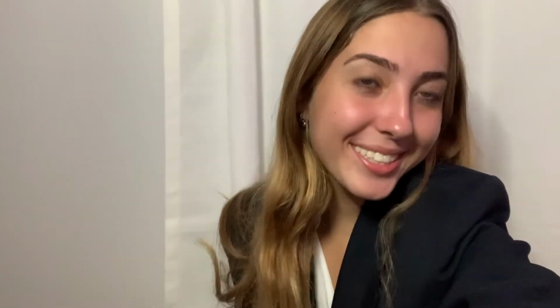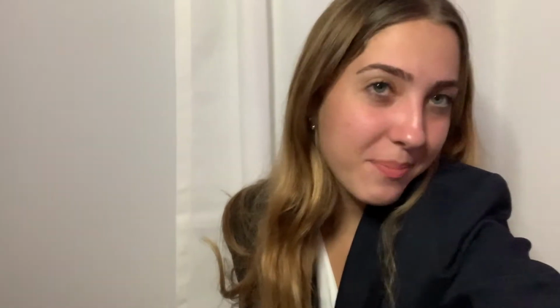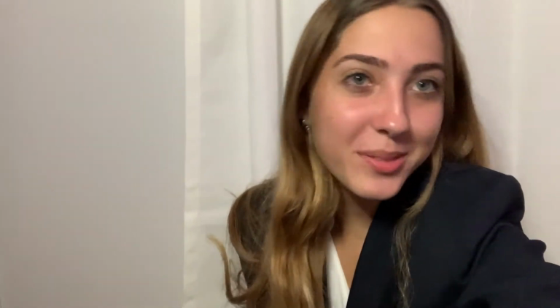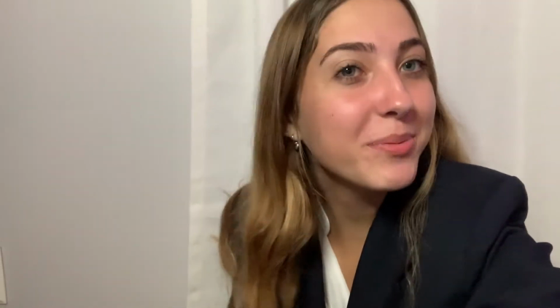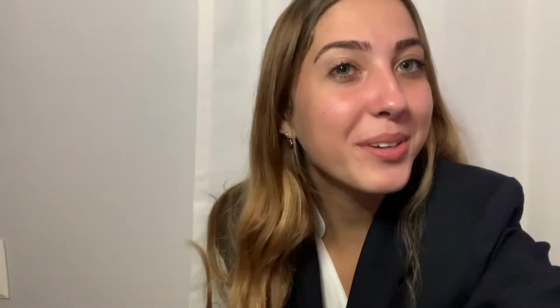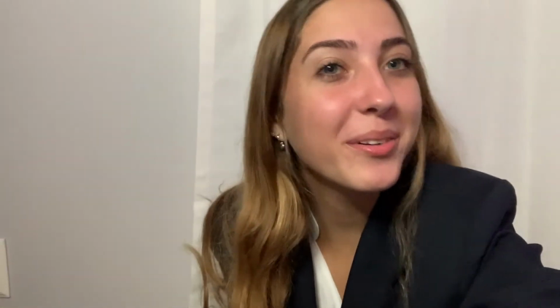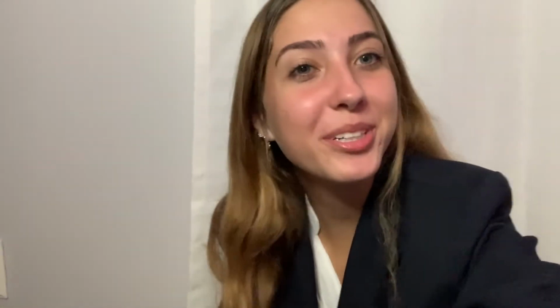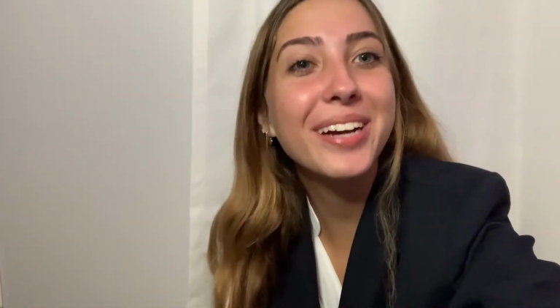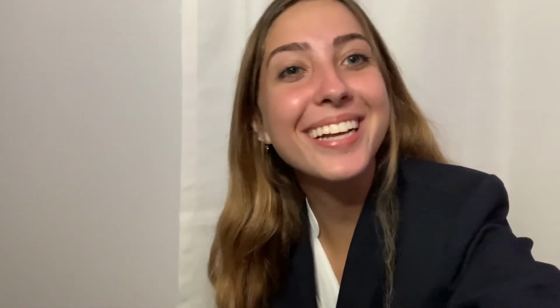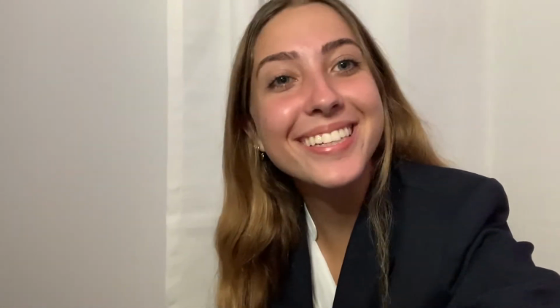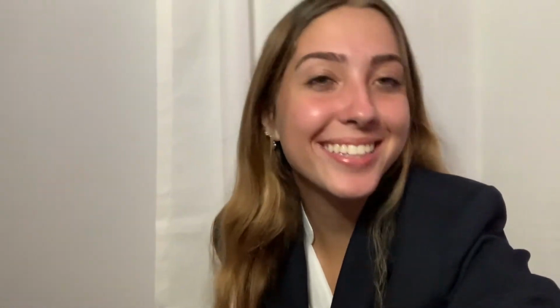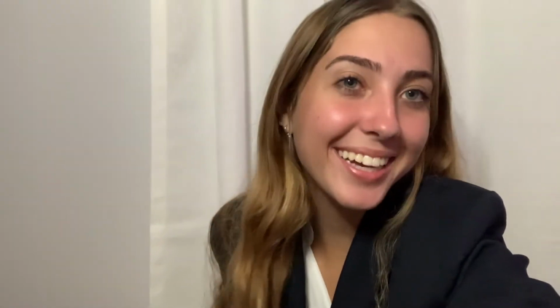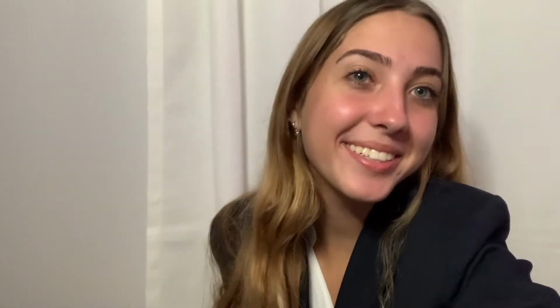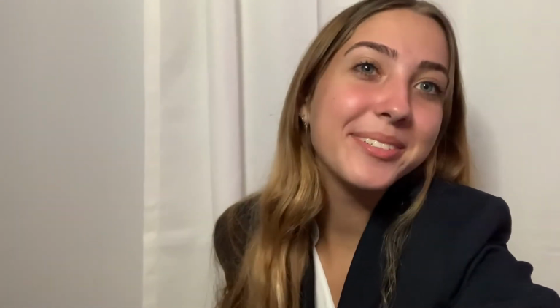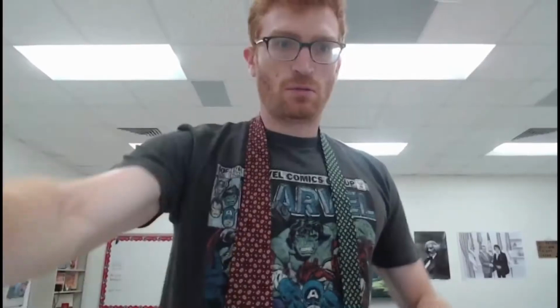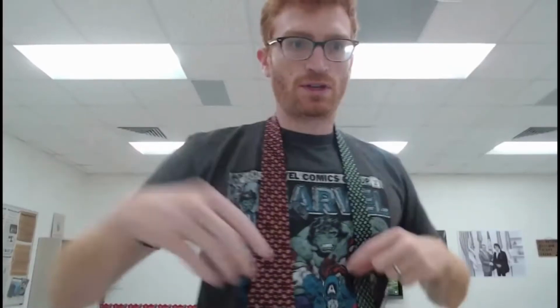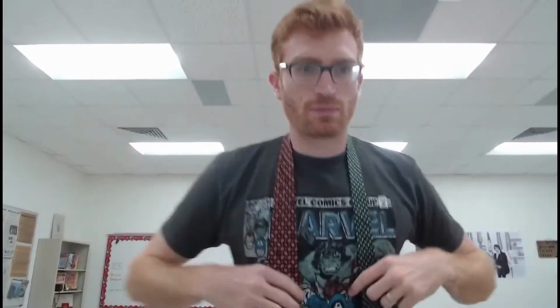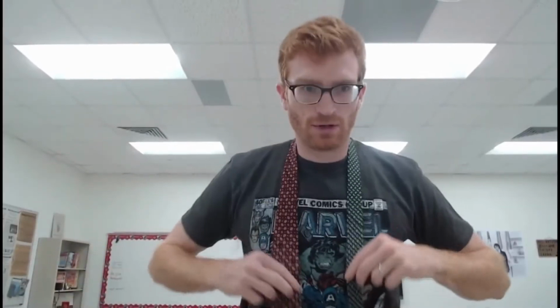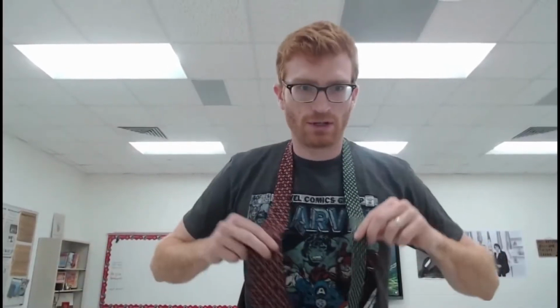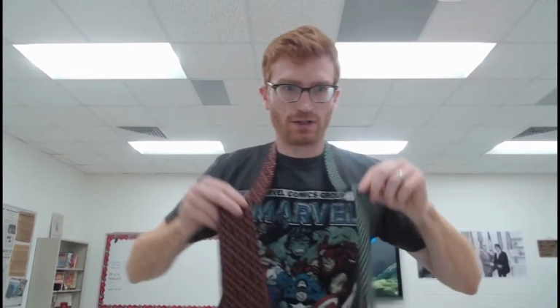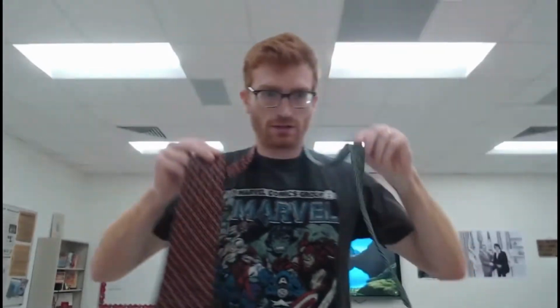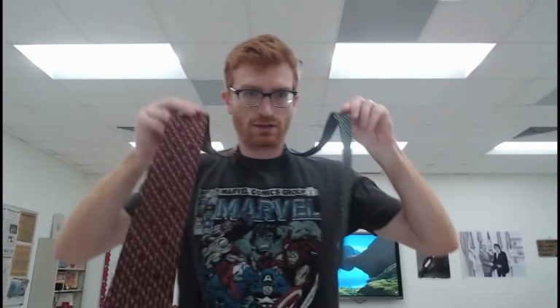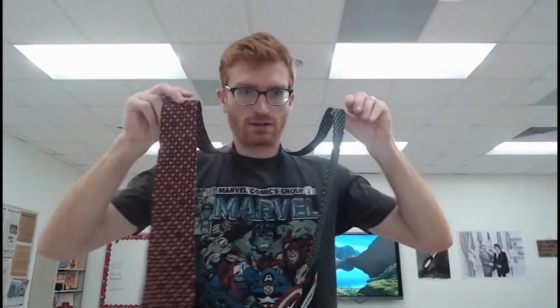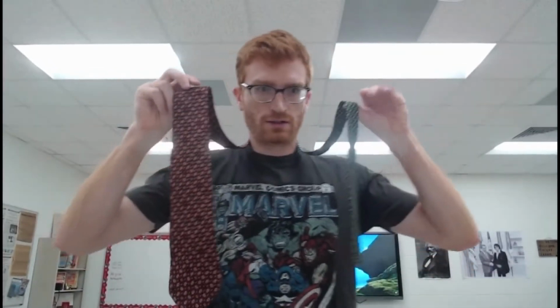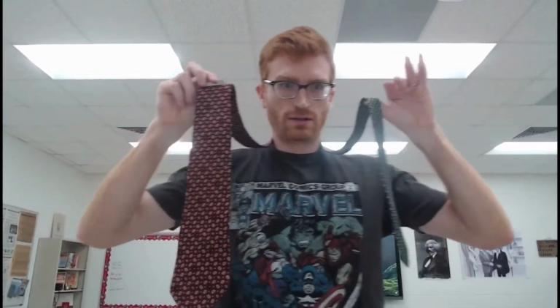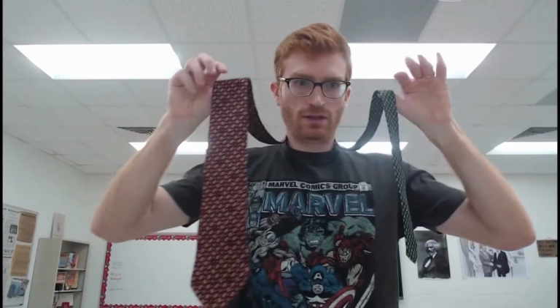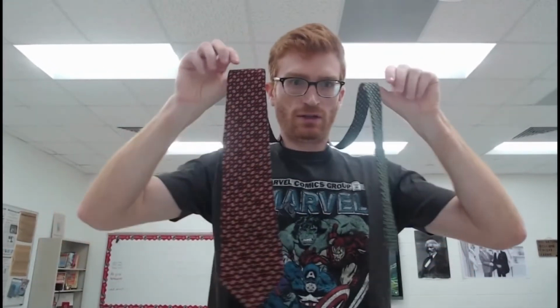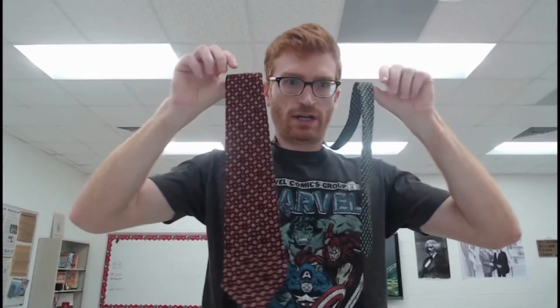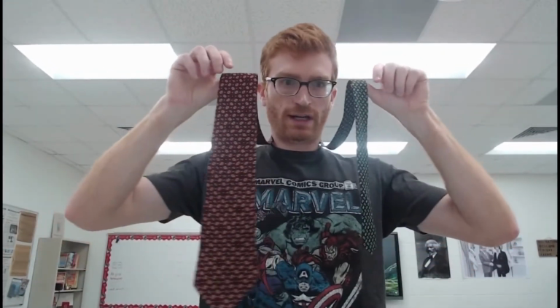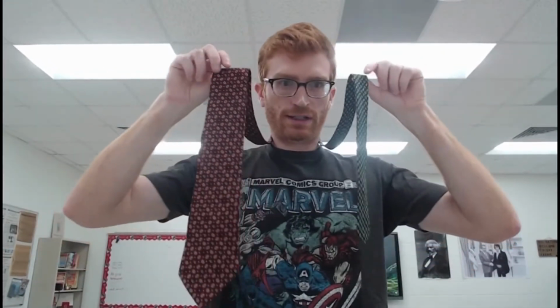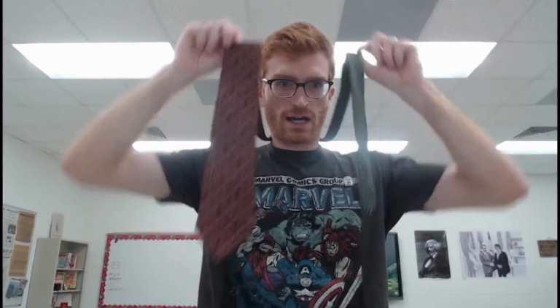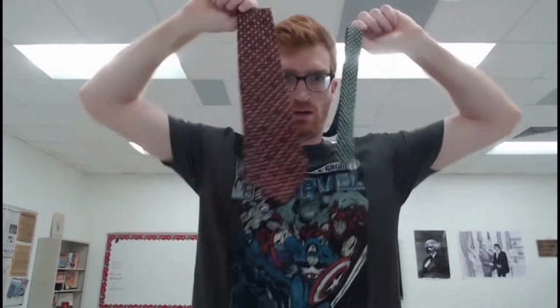First up is Mr. Munro, who will show you guys how to tie a tie. Mr. Munro here, teaching you how to tie a tie.